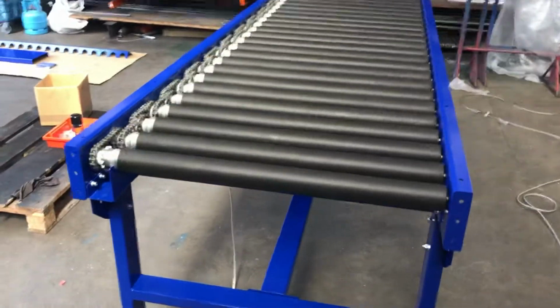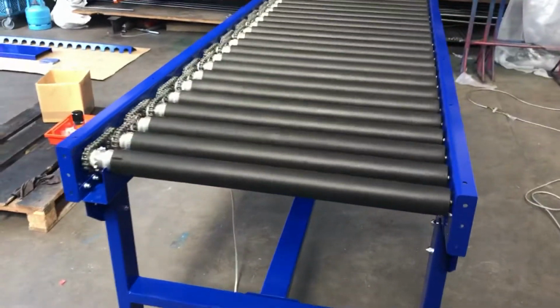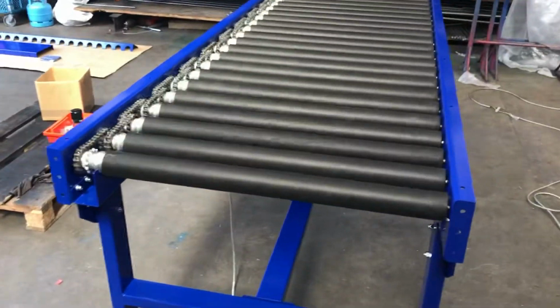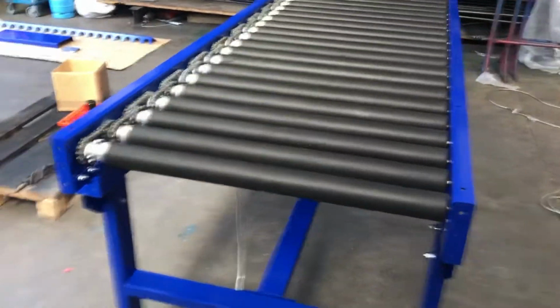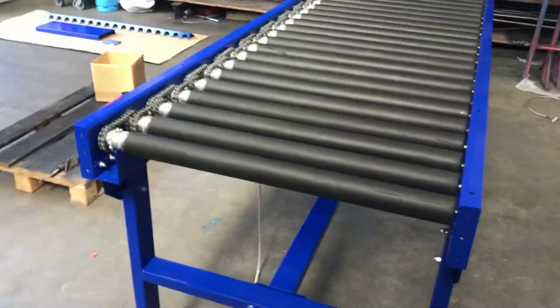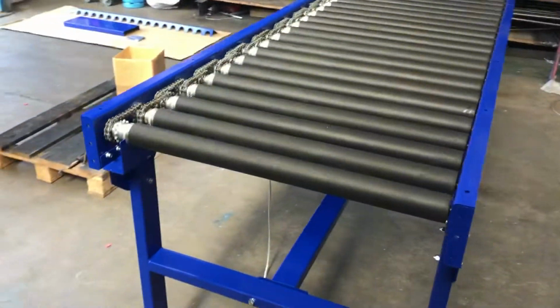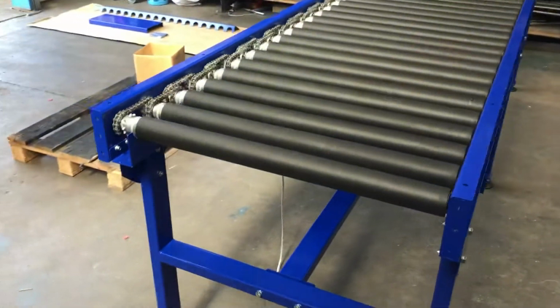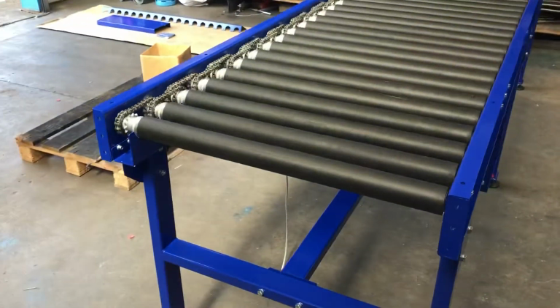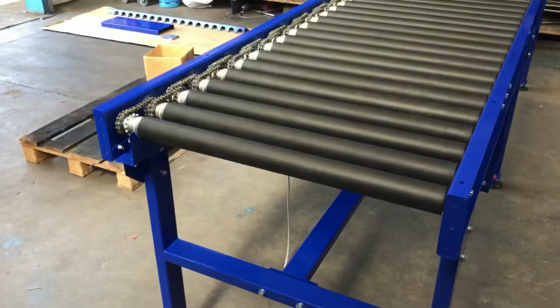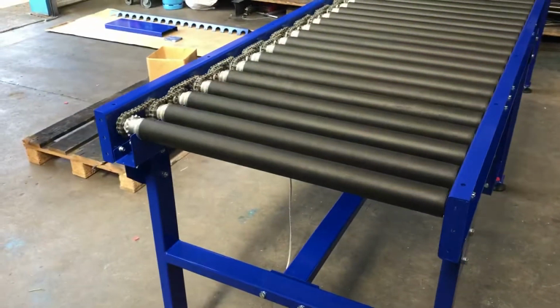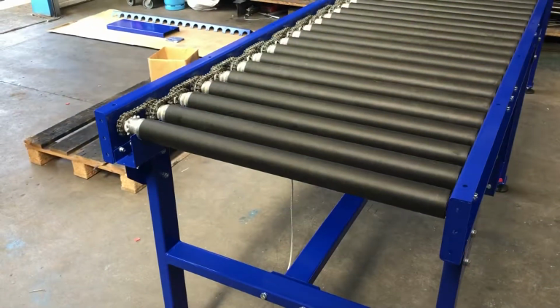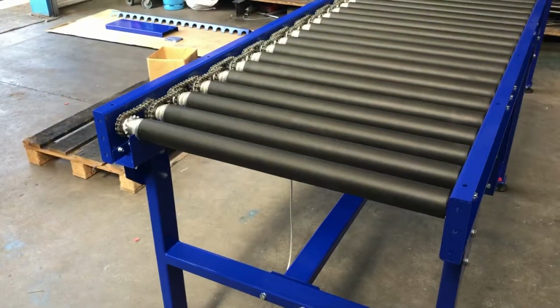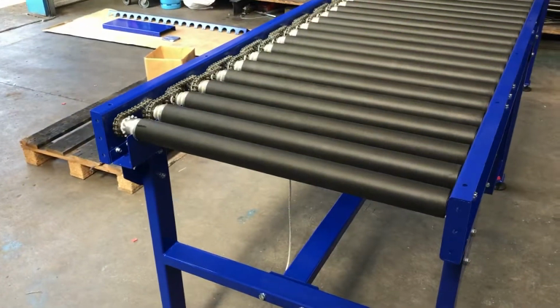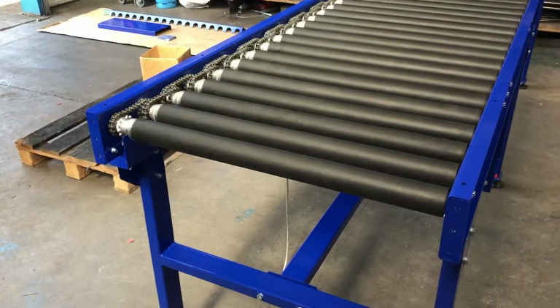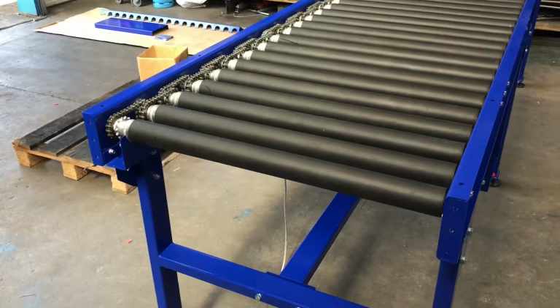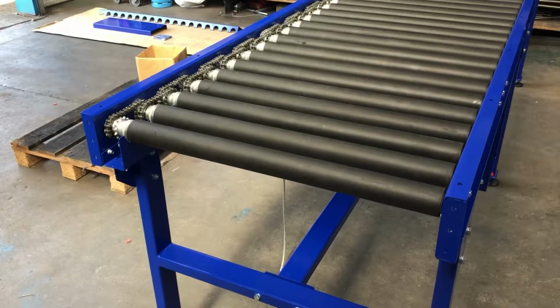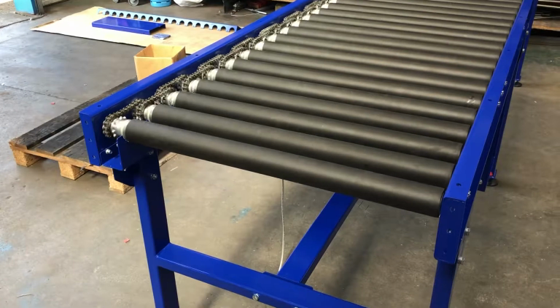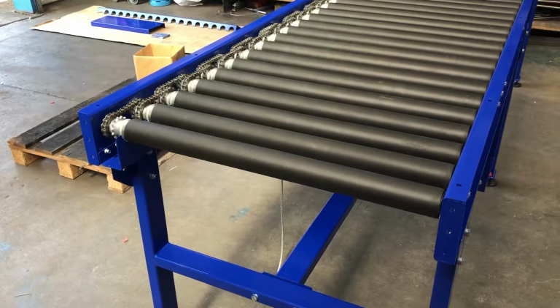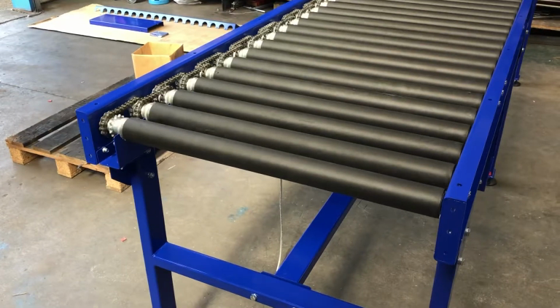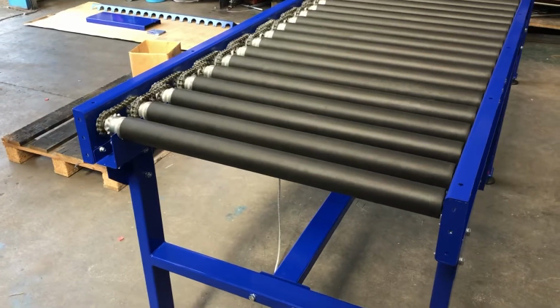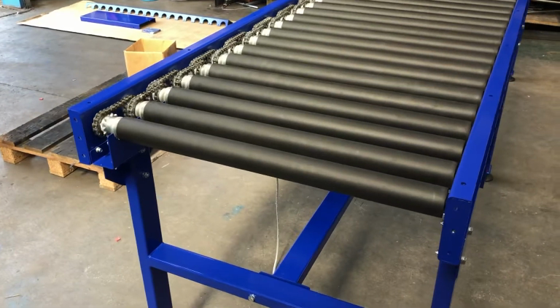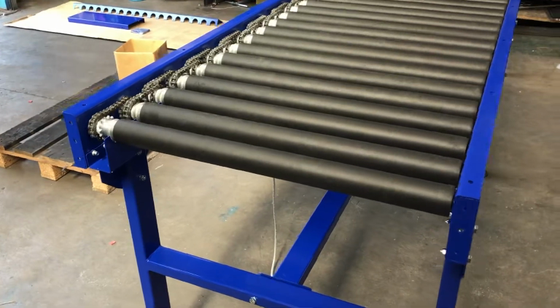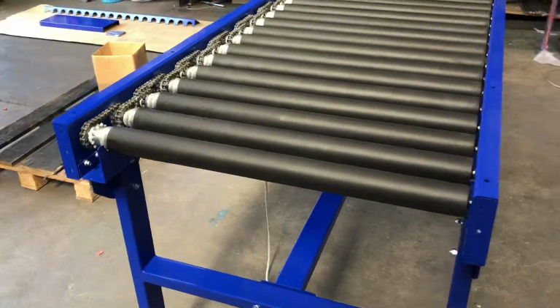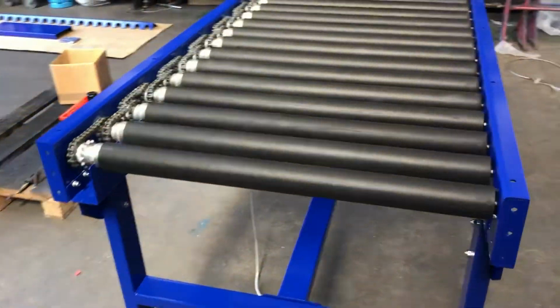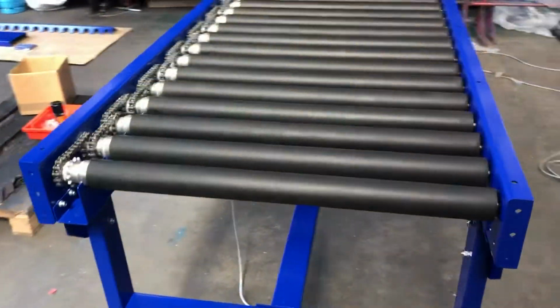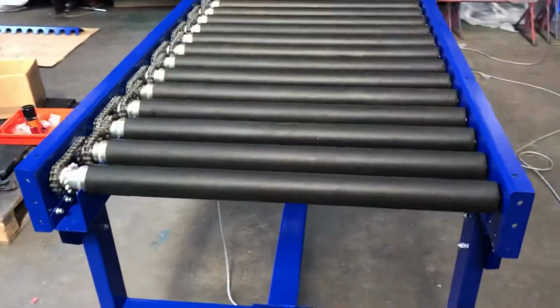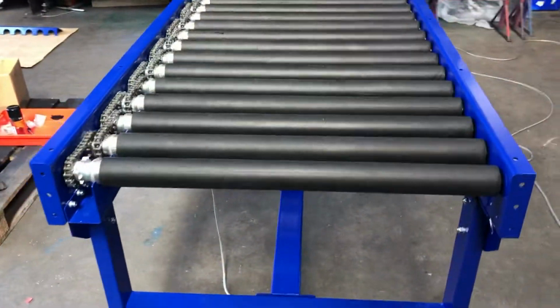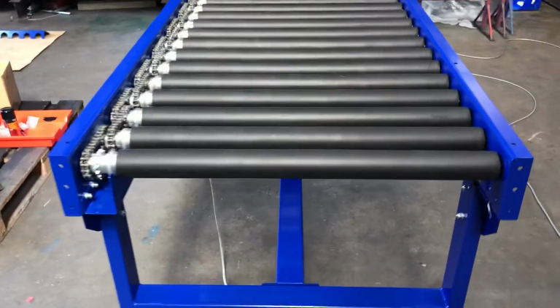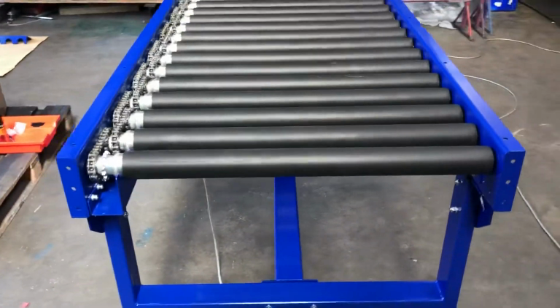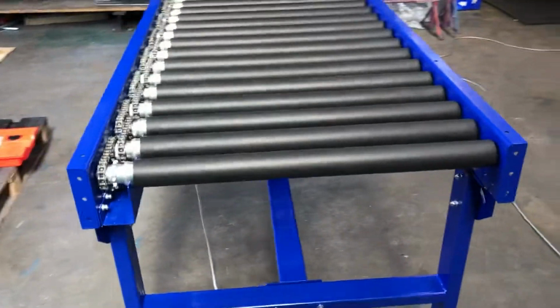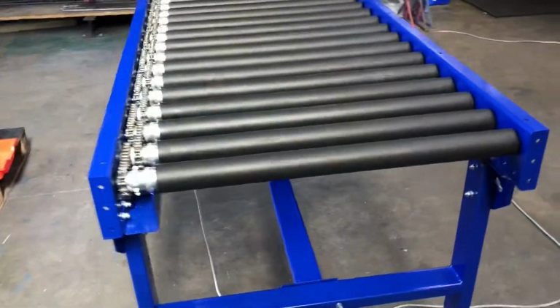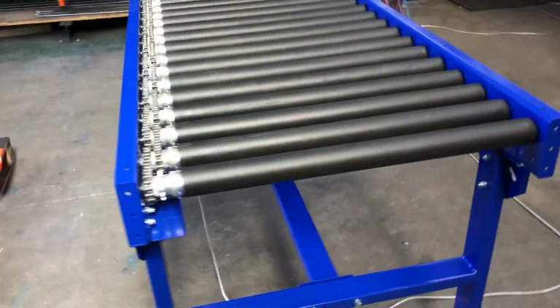This one's a 50mm diameter roller and as you can see it's got the rubber covered sleeves. It's taken it to 60mm OD.